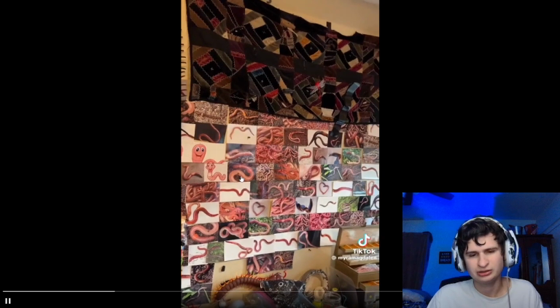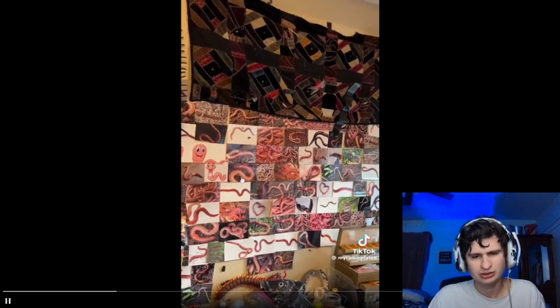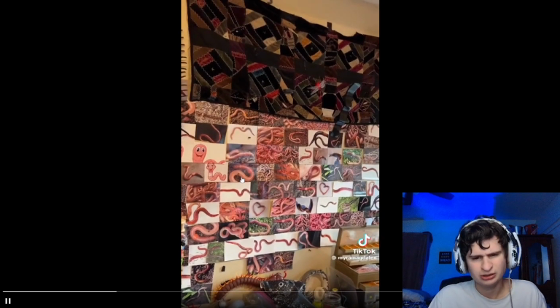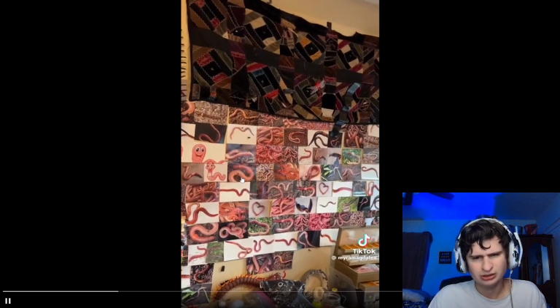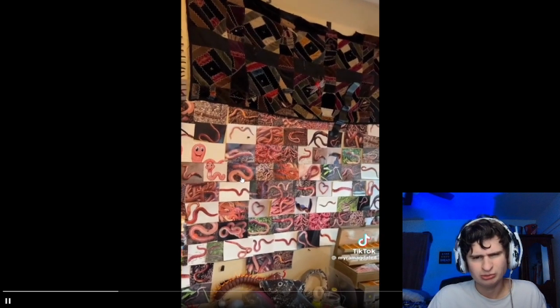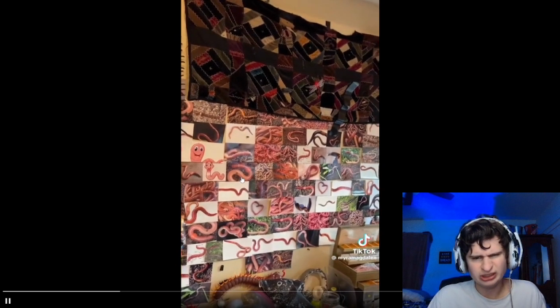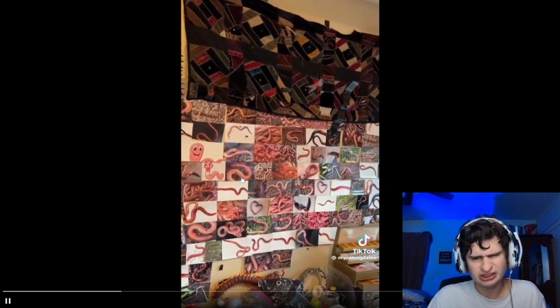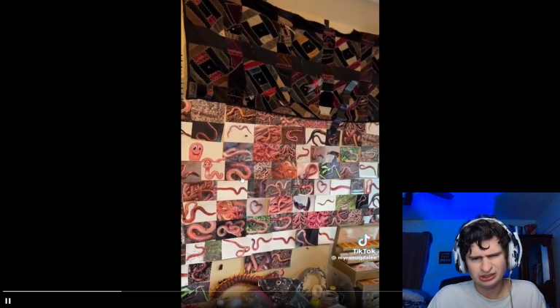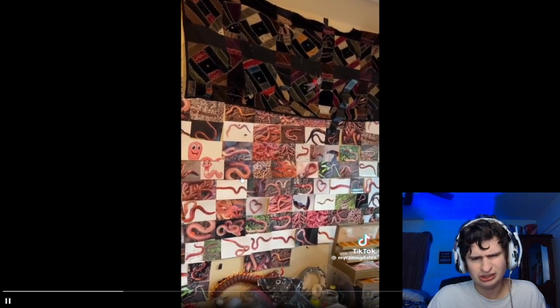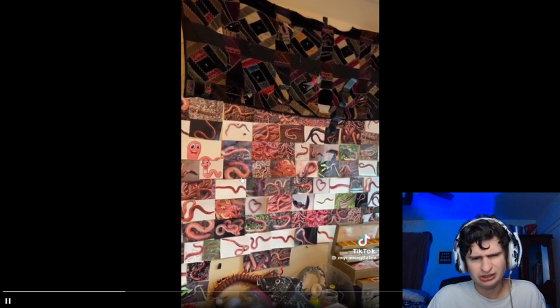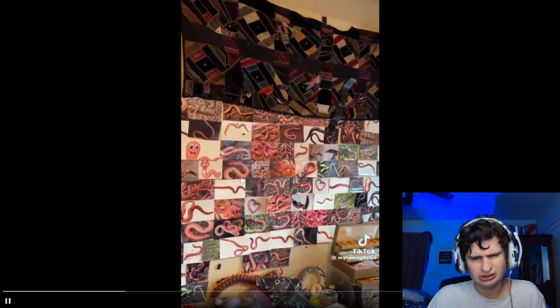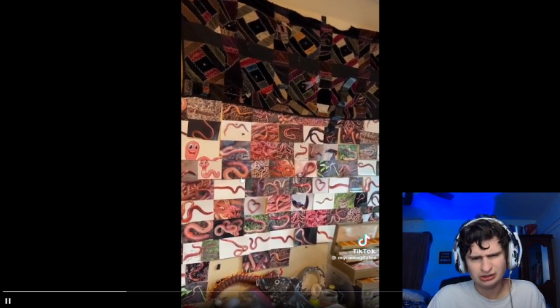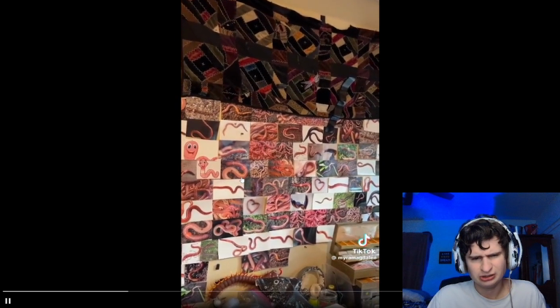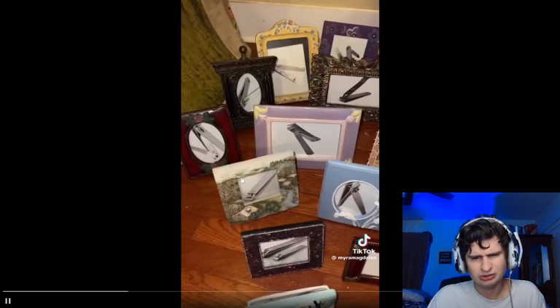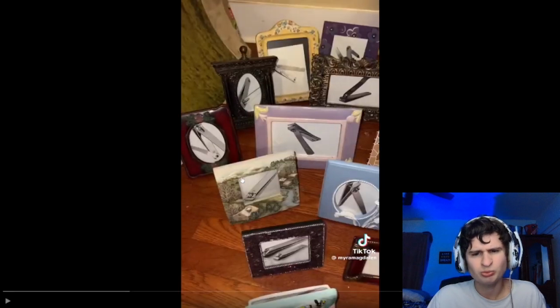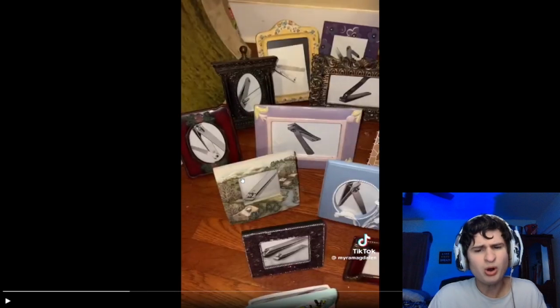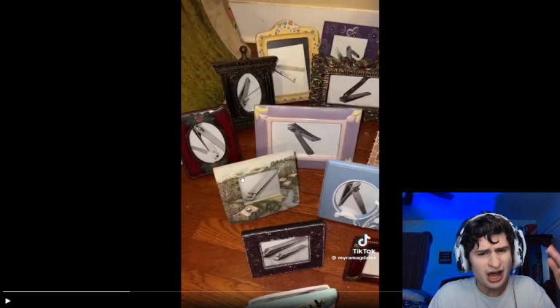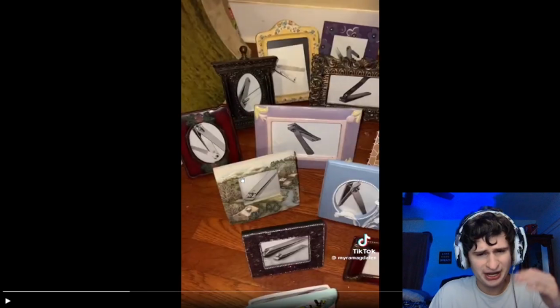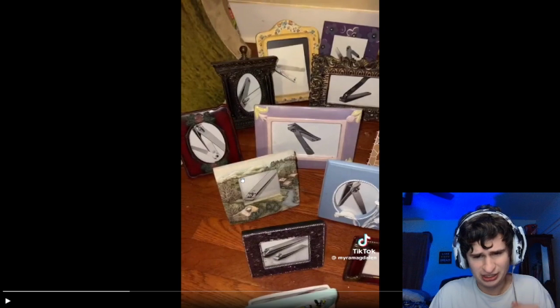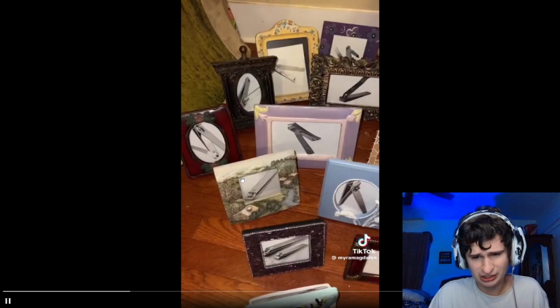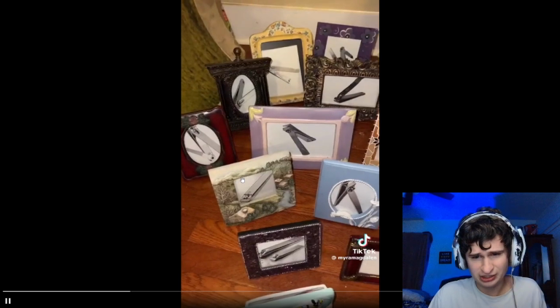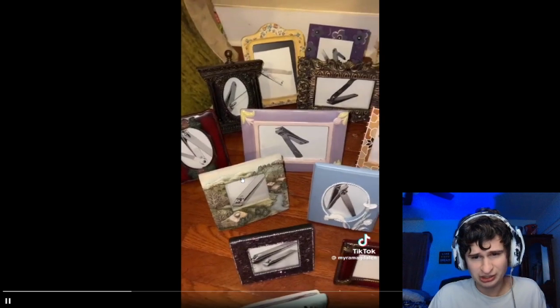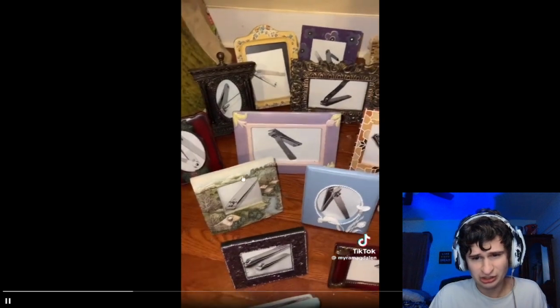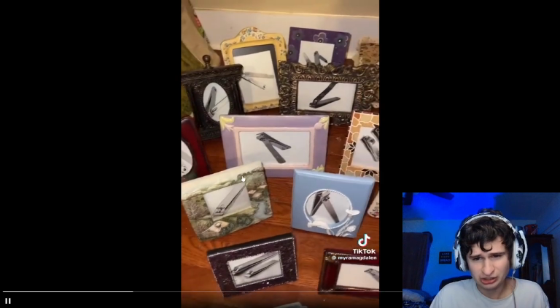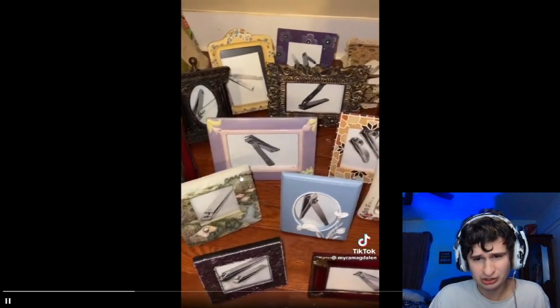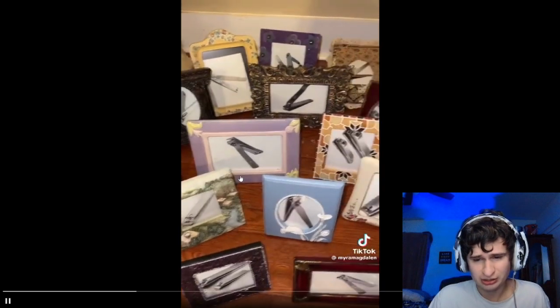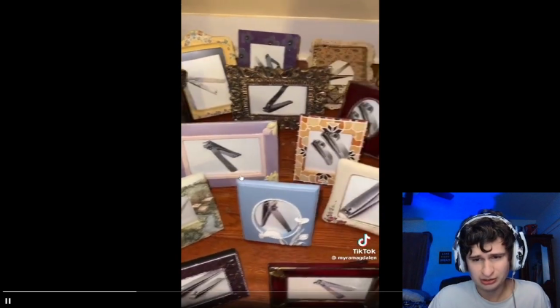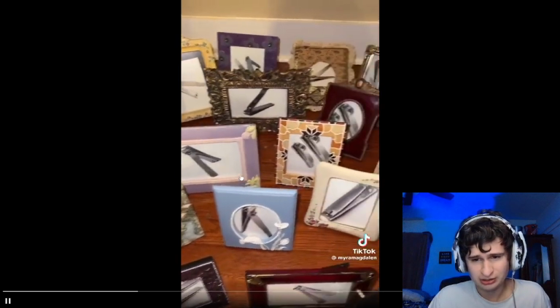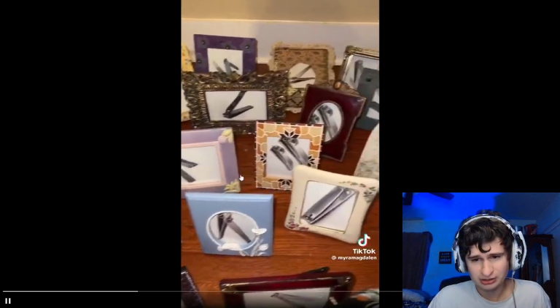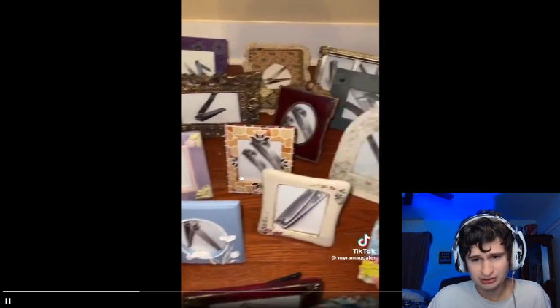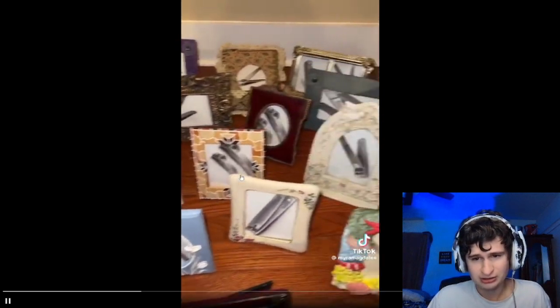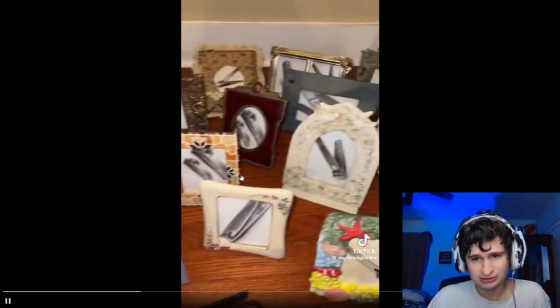This is my office area with my worm wall. And then this is my picture frame collection.